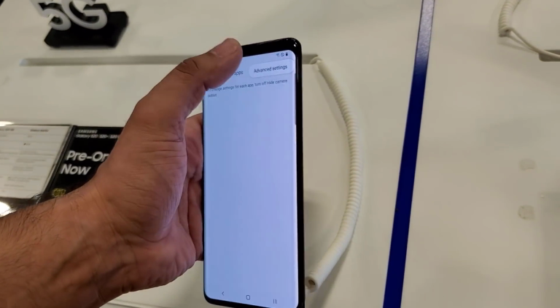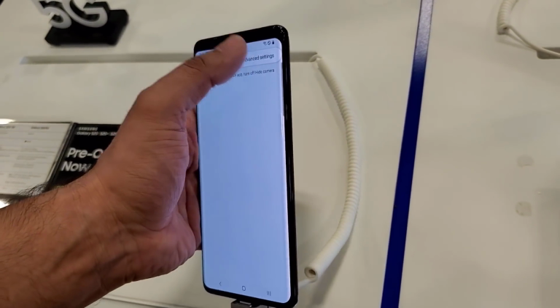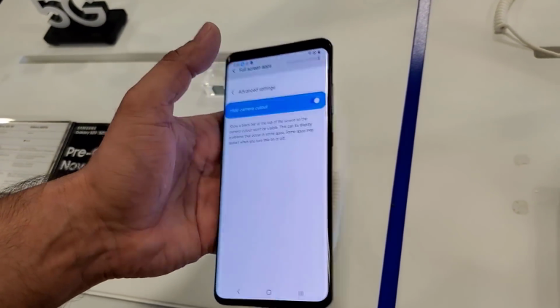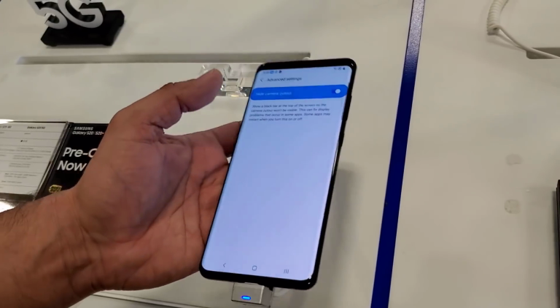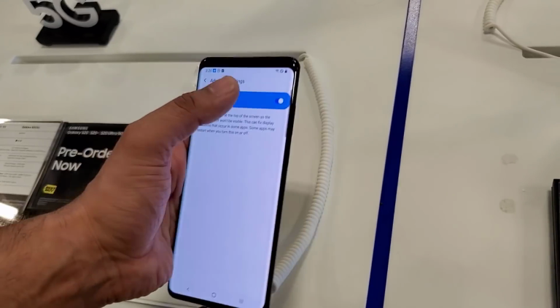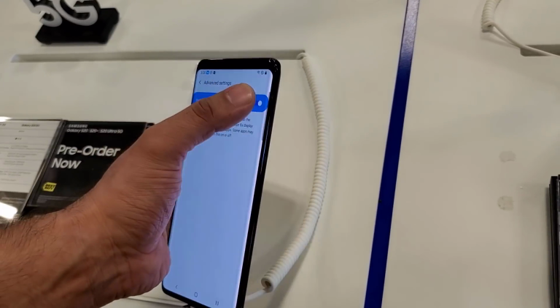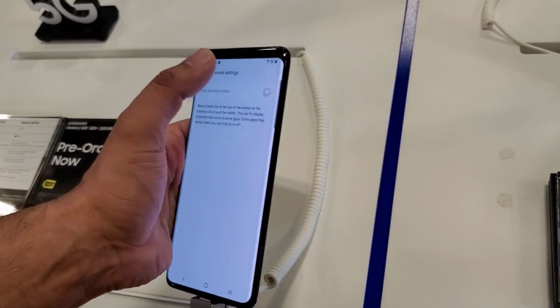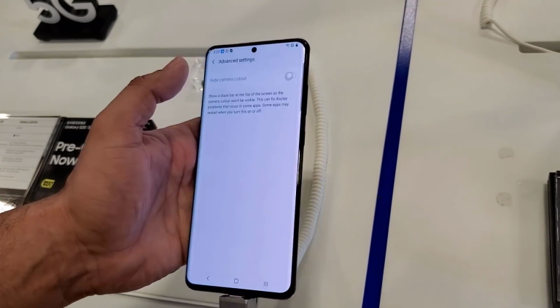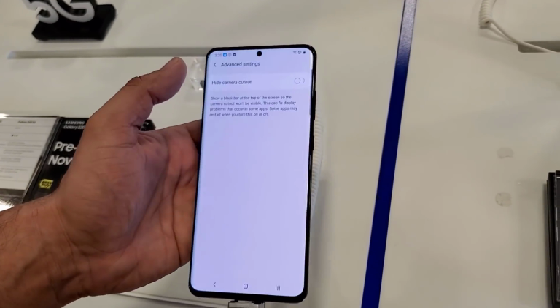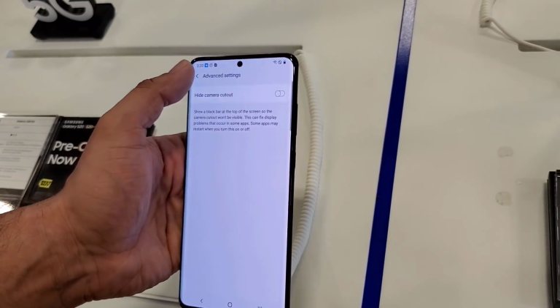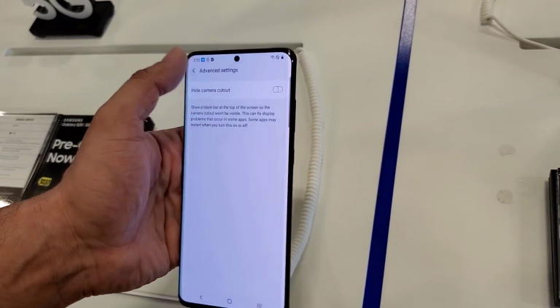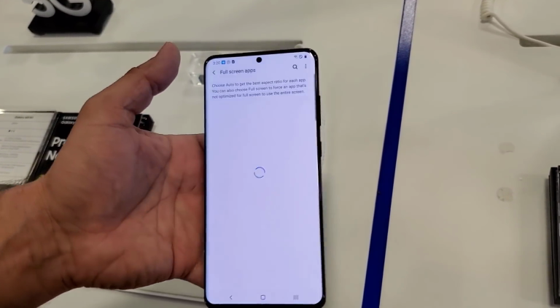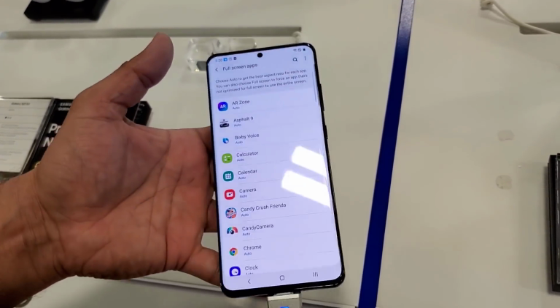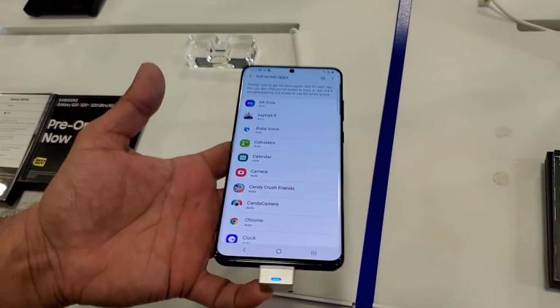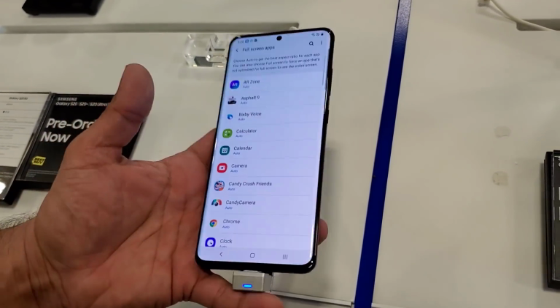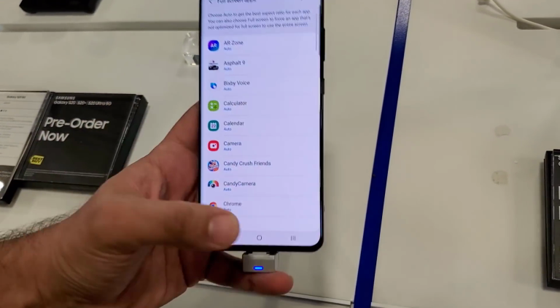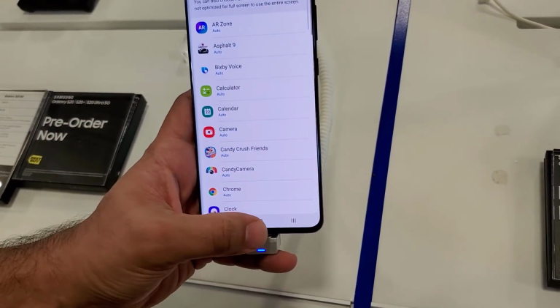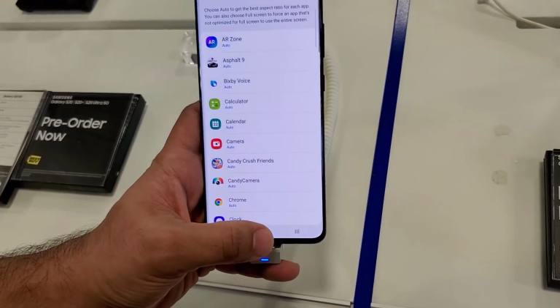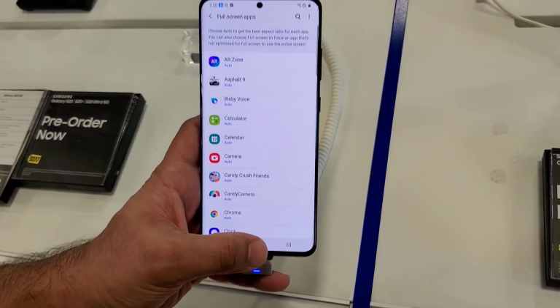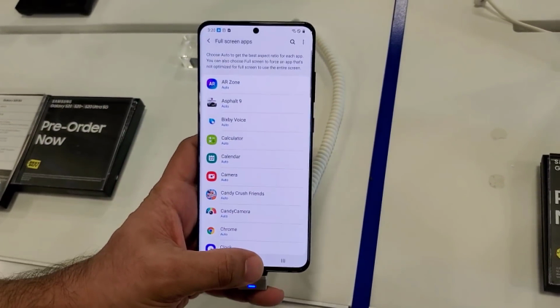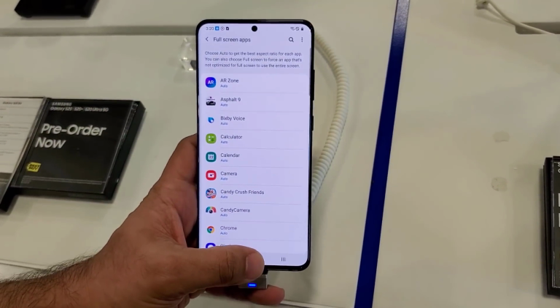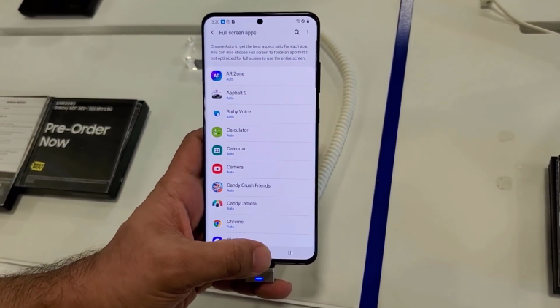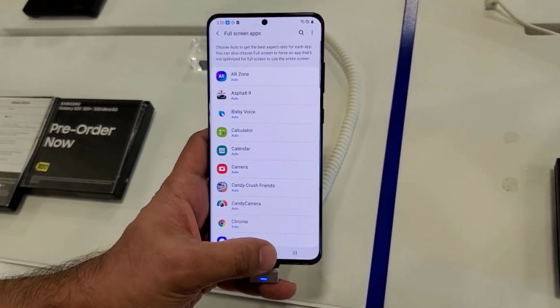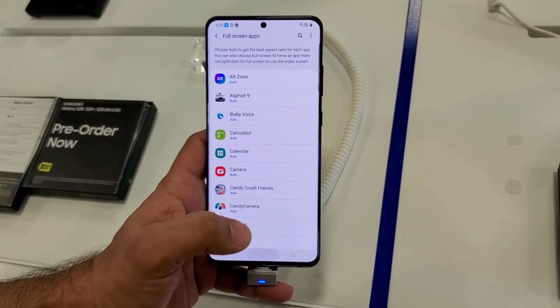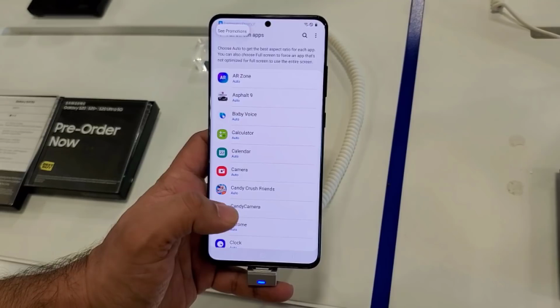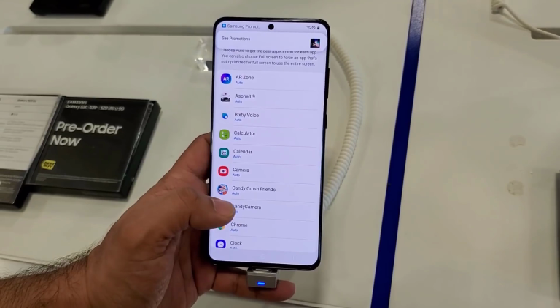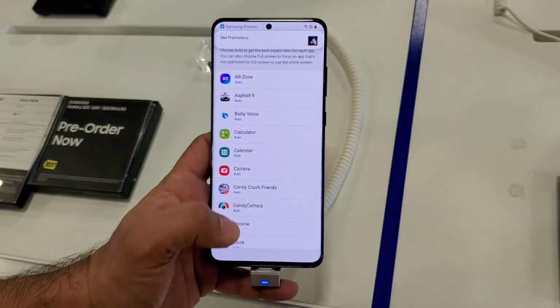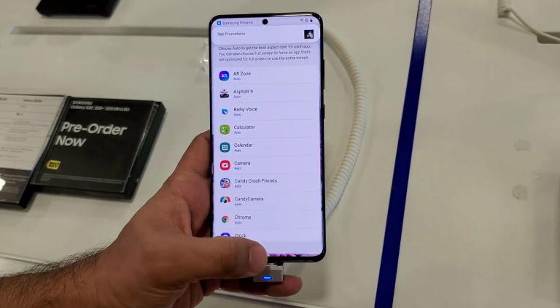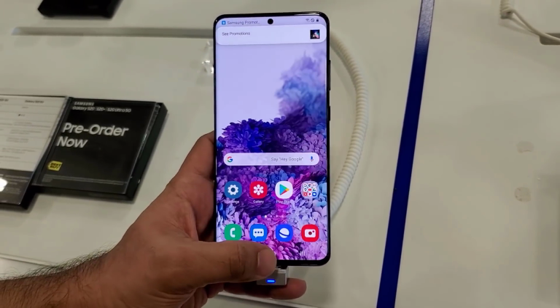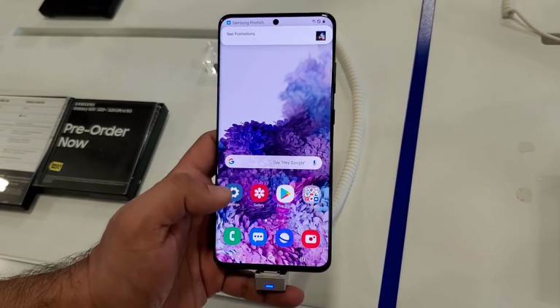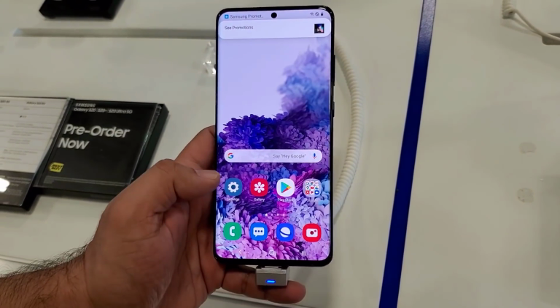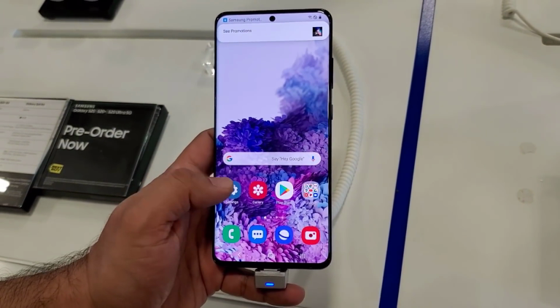Now to re-enable it, you simply turn that off under Full Screen Apps, and the hole cutout, as you can see, is back.